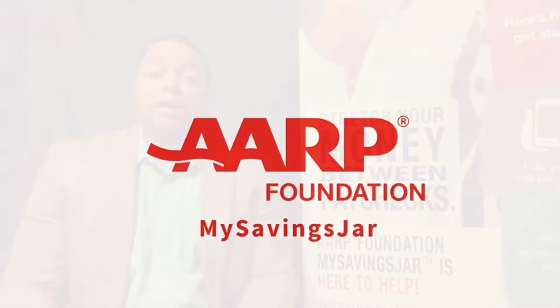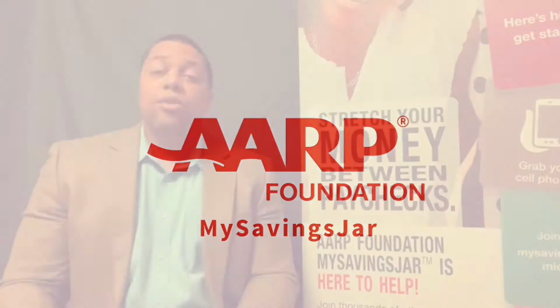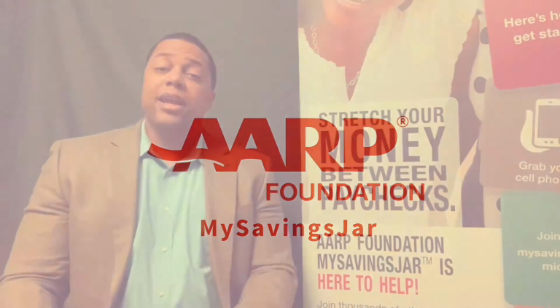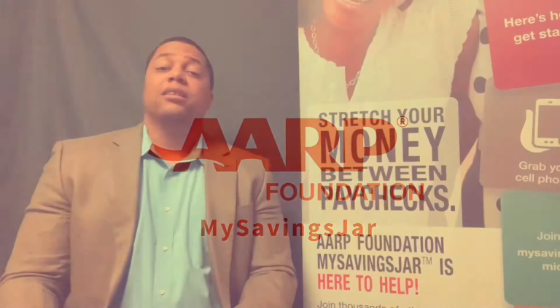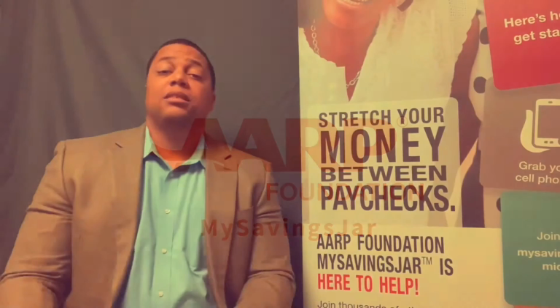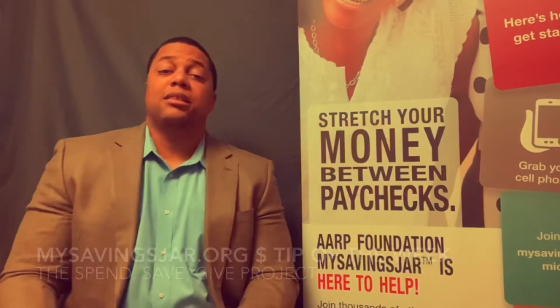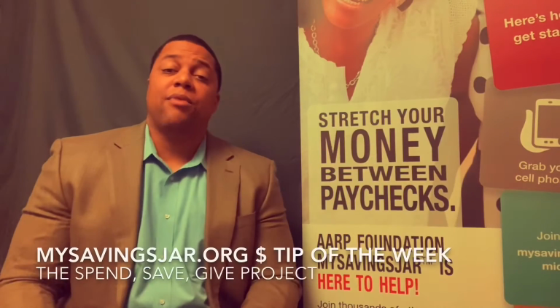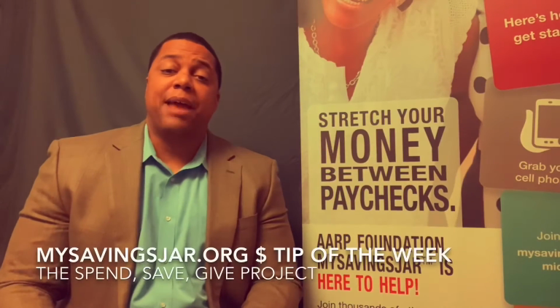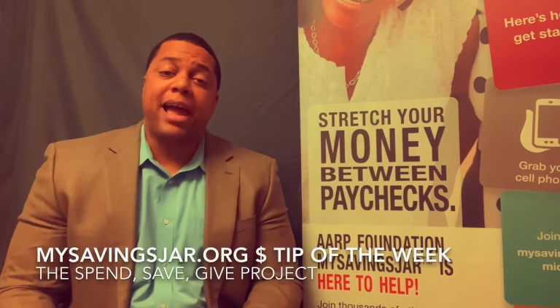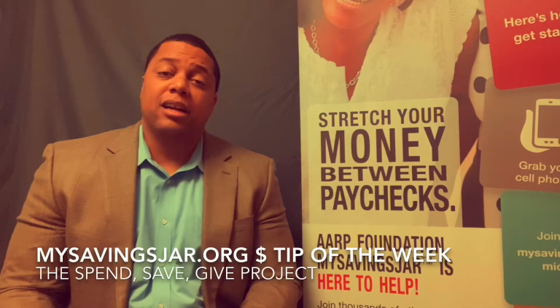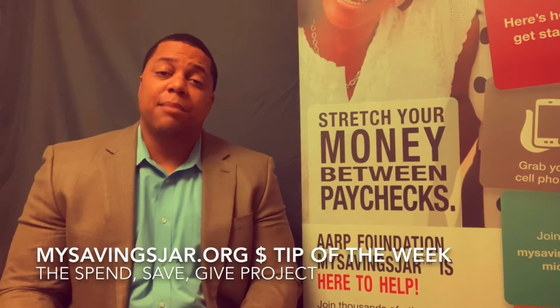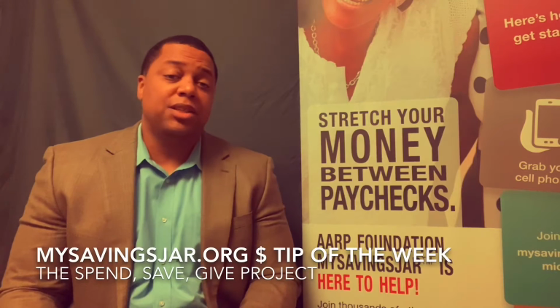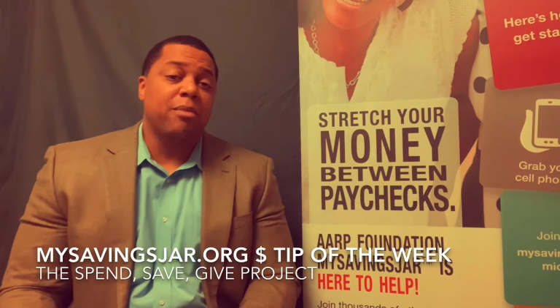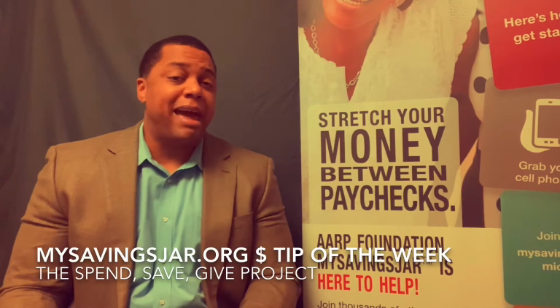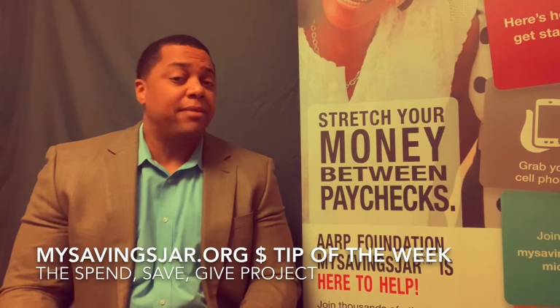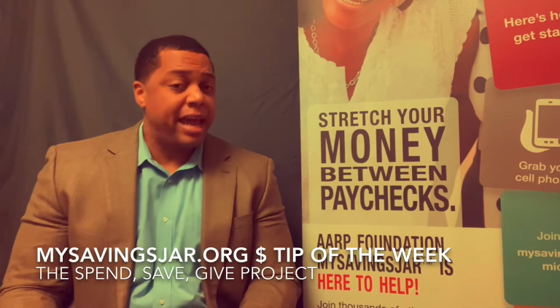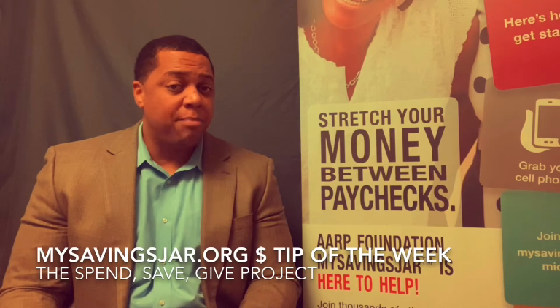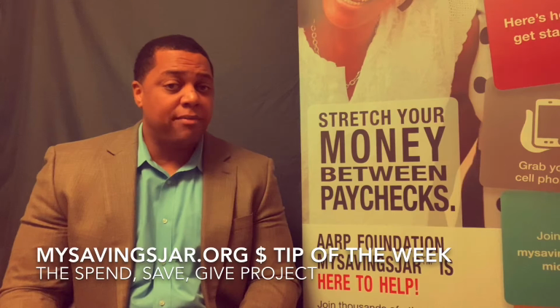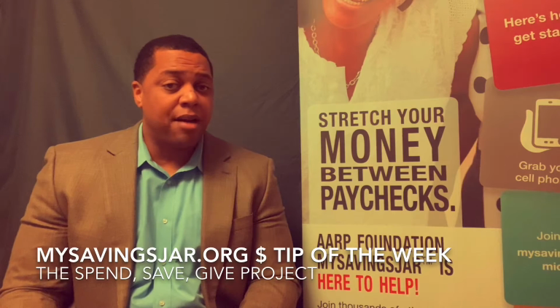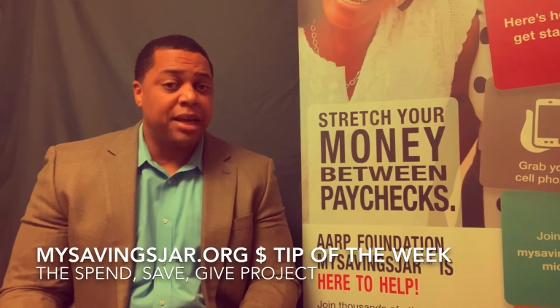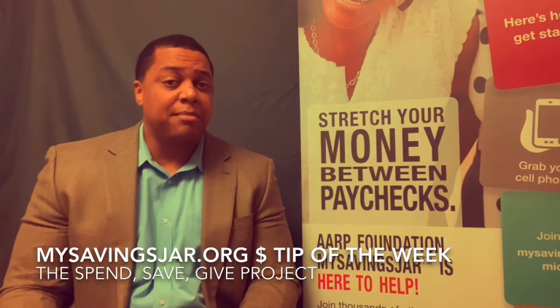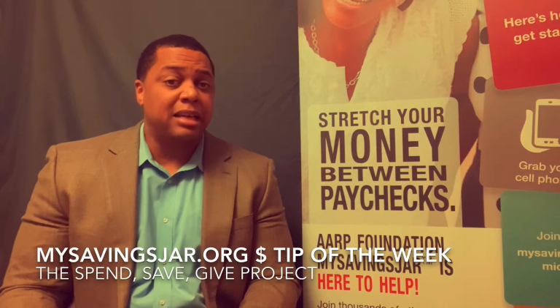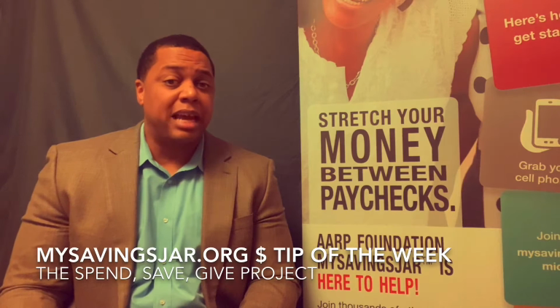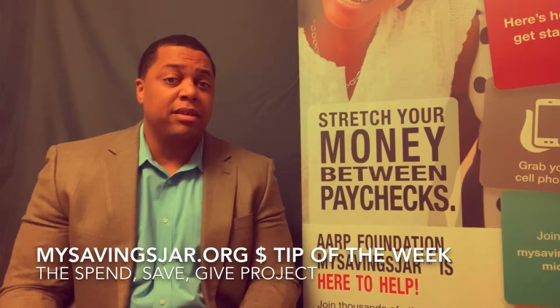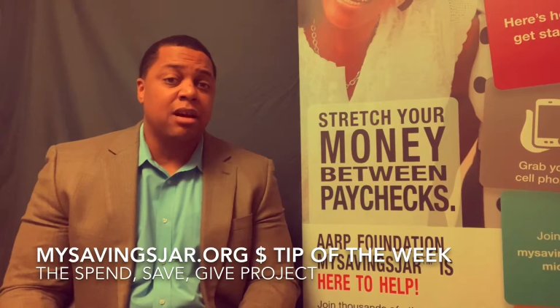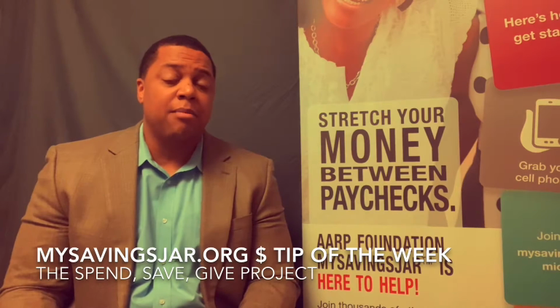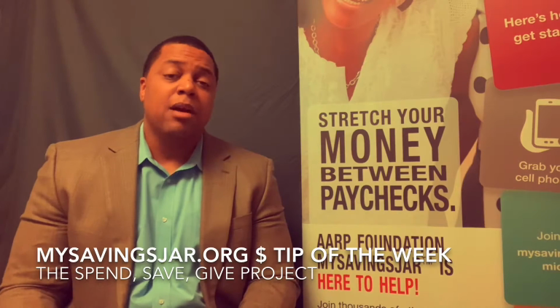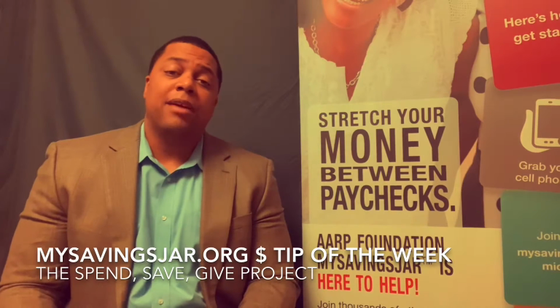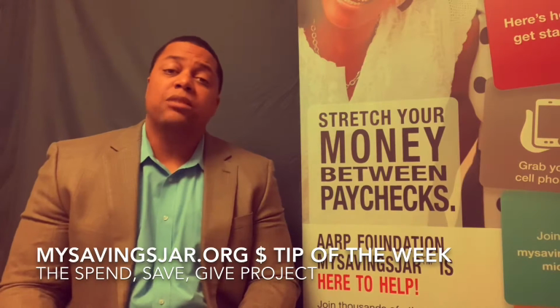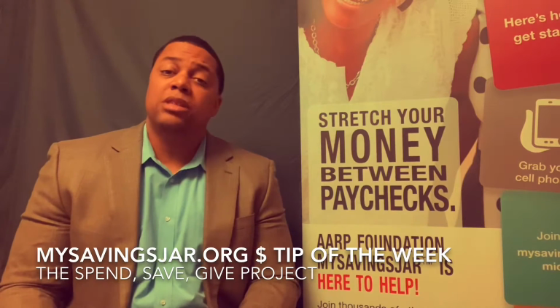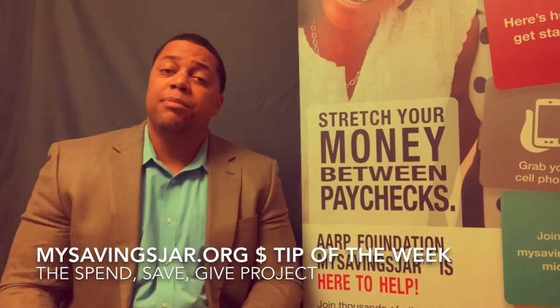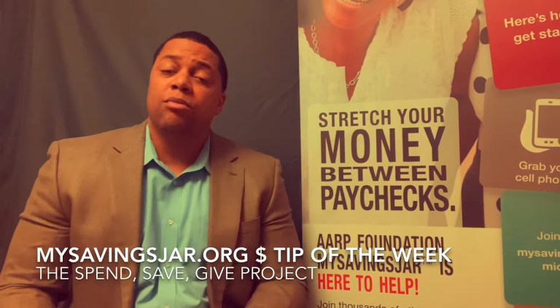Greetings, this is Ryan Mack, coming to you on behalf of the ARP Foundation, my savings jar financial tip of the week.